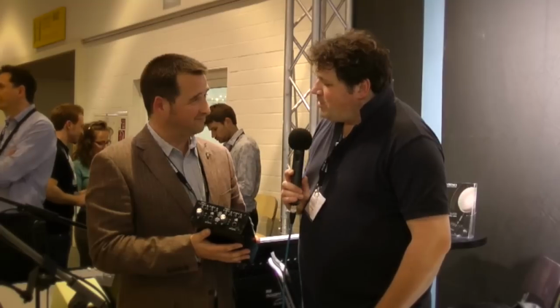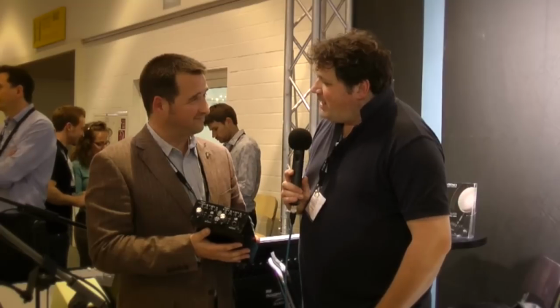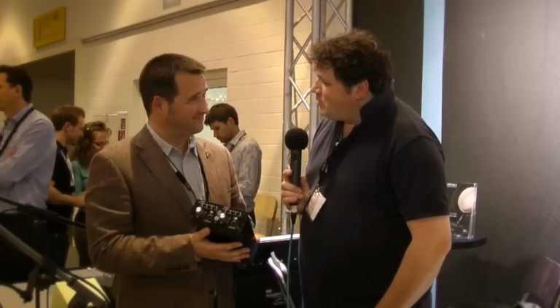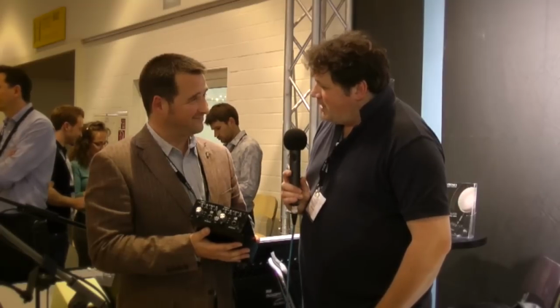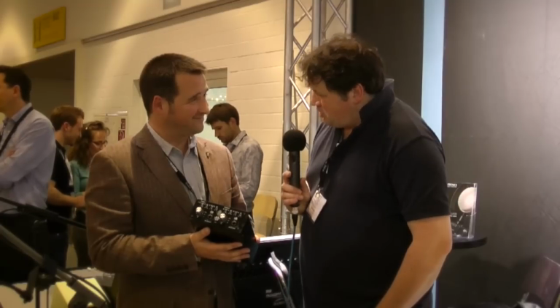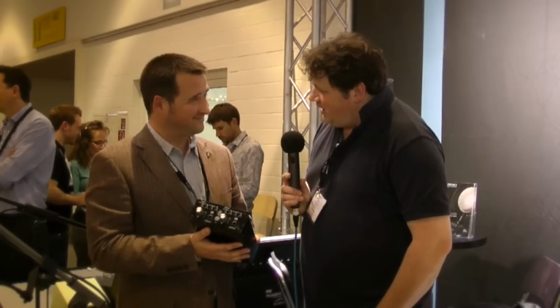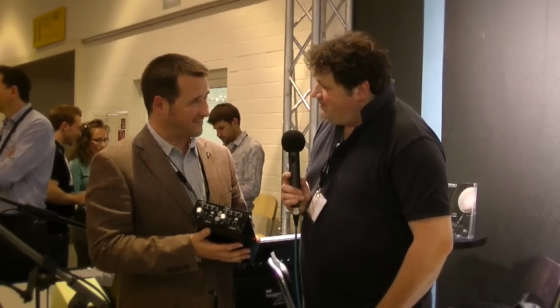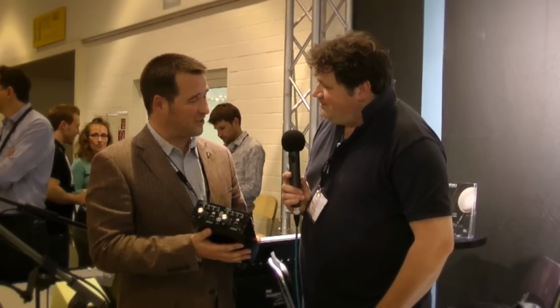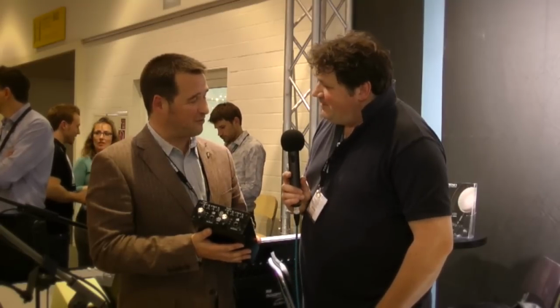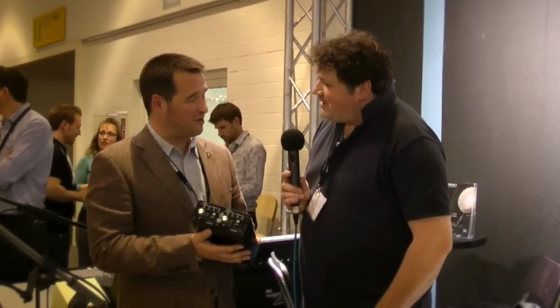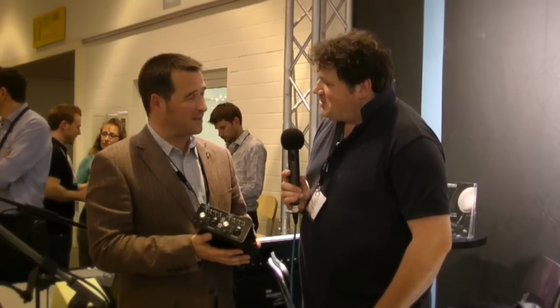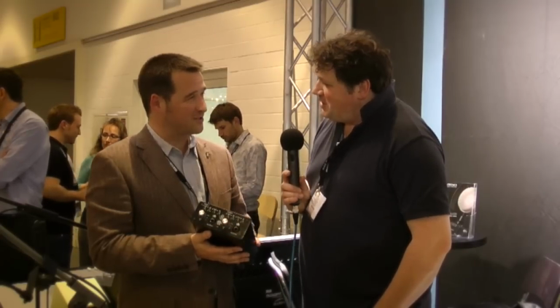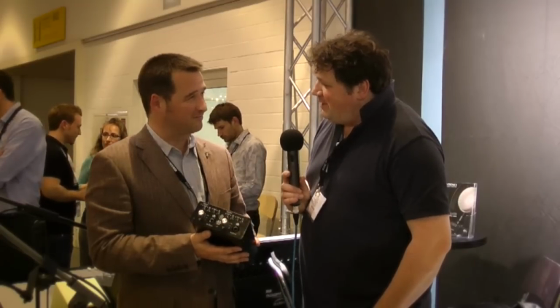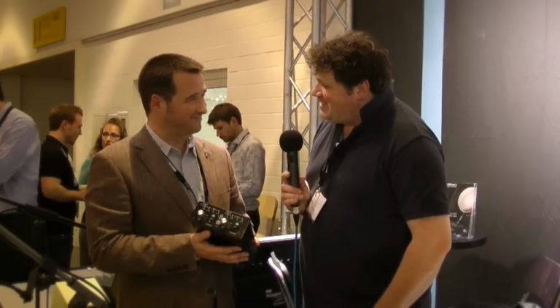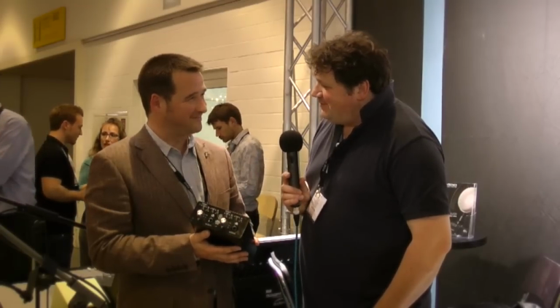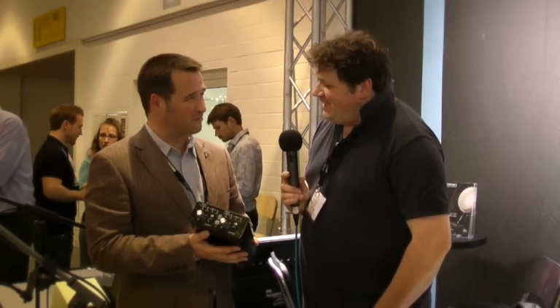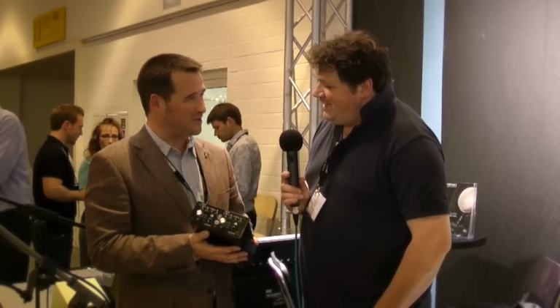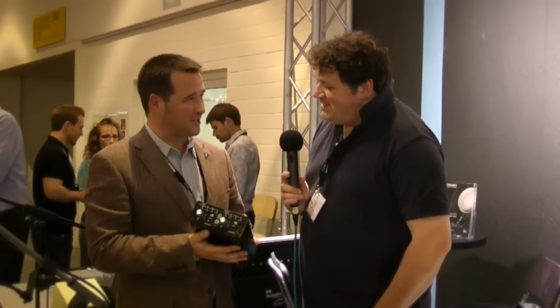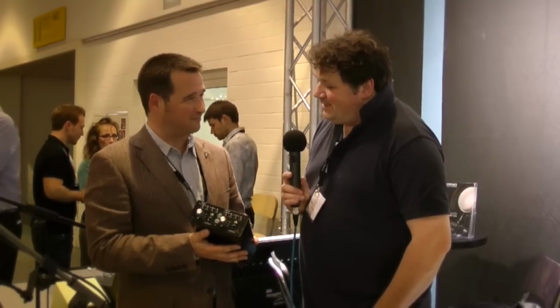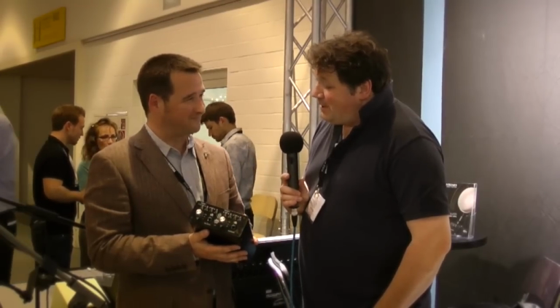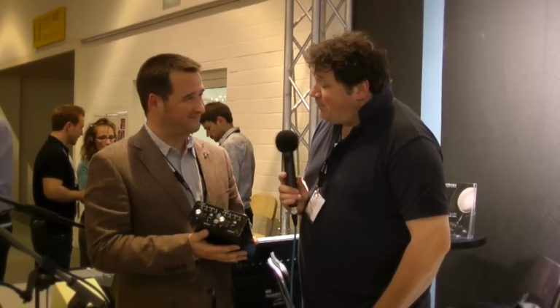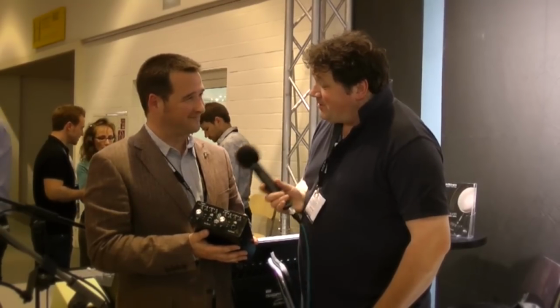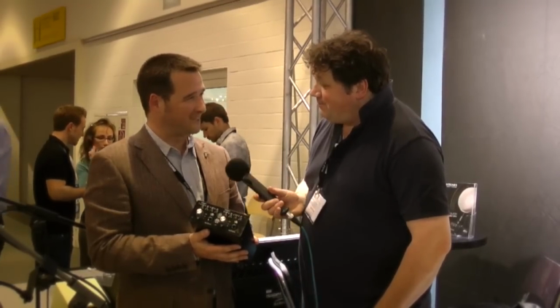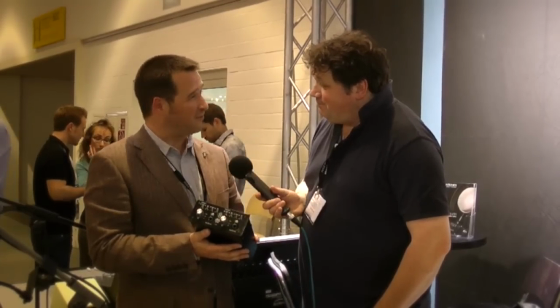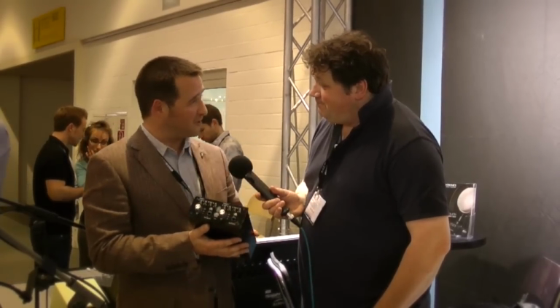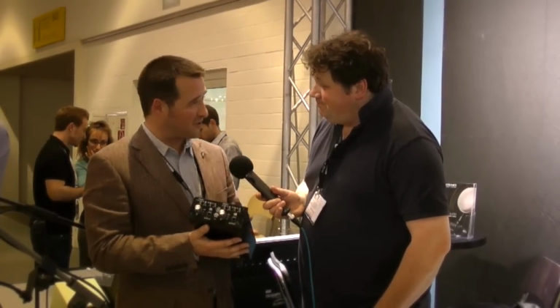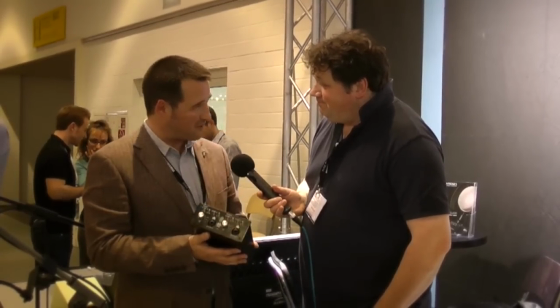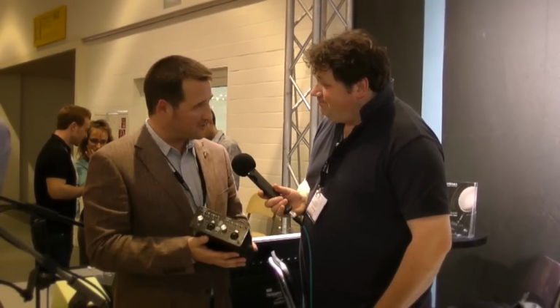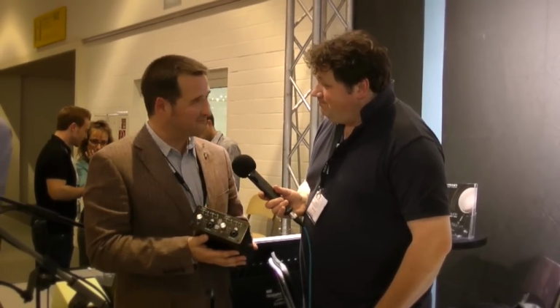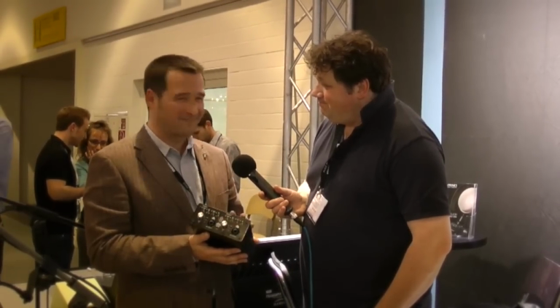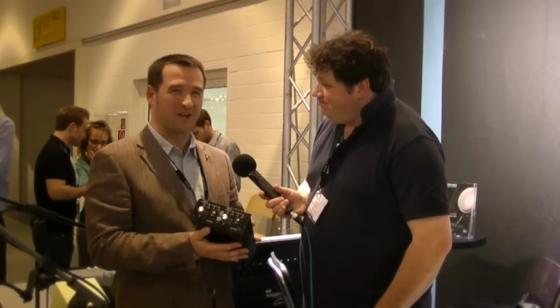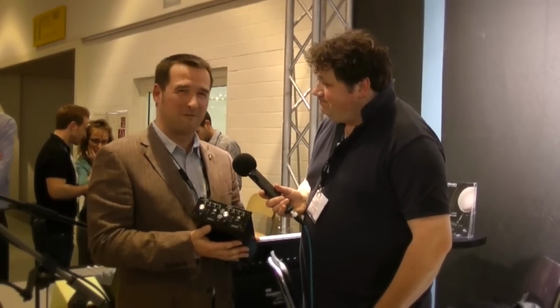Well Trevor, have a great show. Thank you very much. Great to see you, mate. Great product. Thank you for your time, Russ. Thank you.